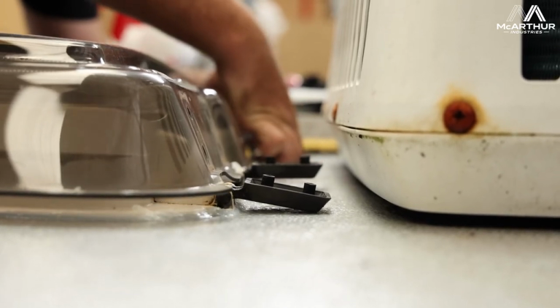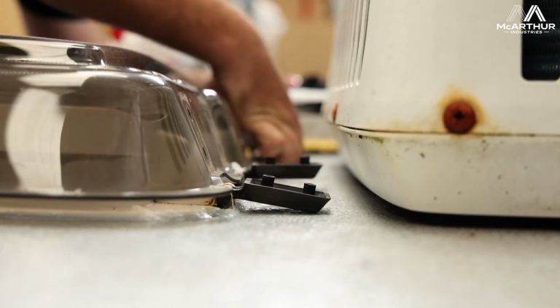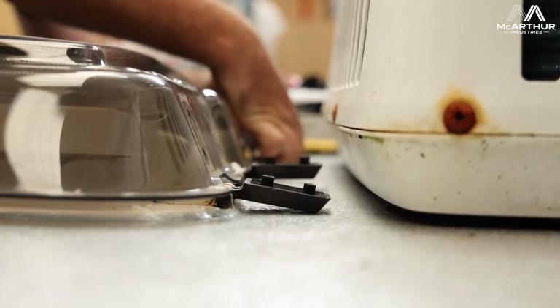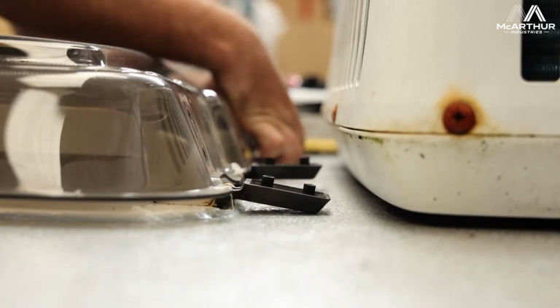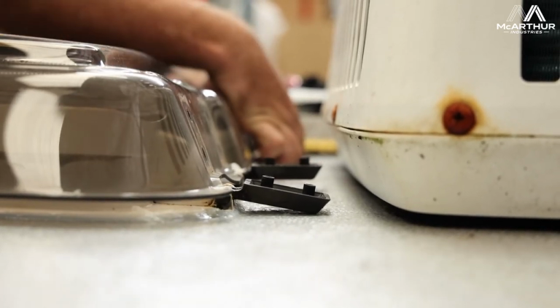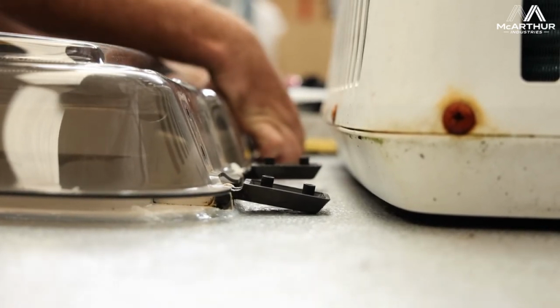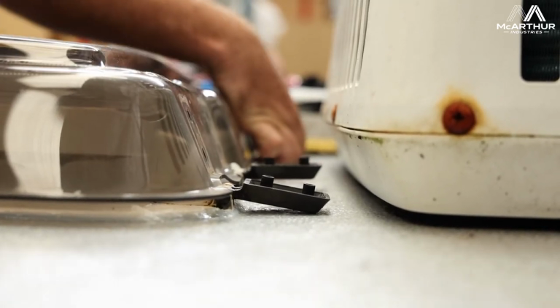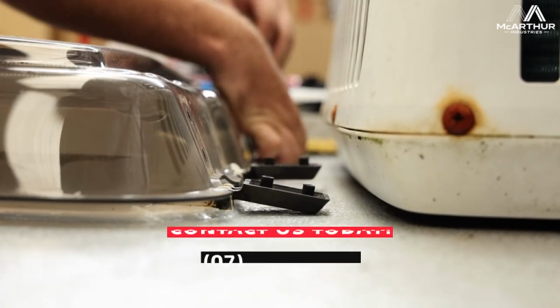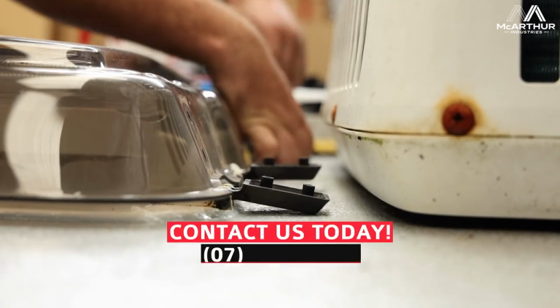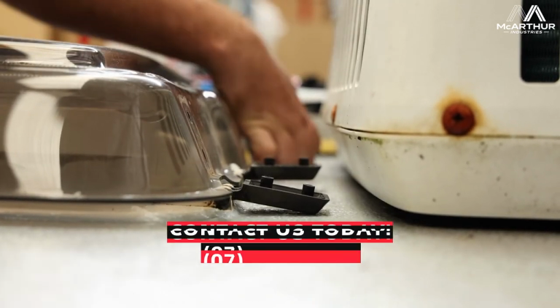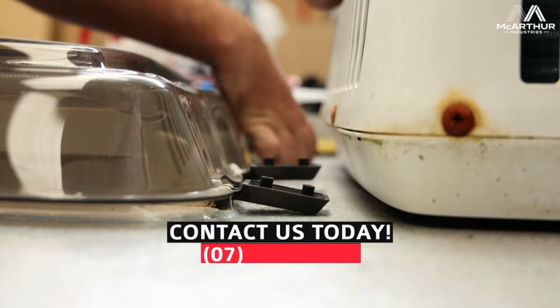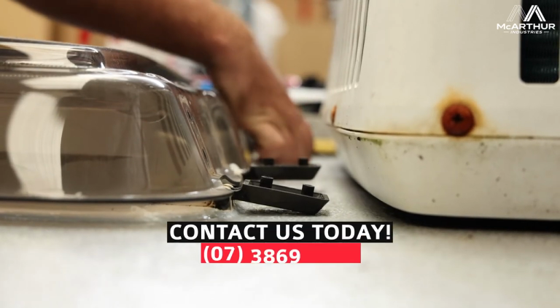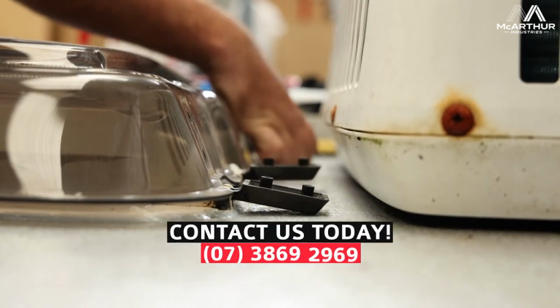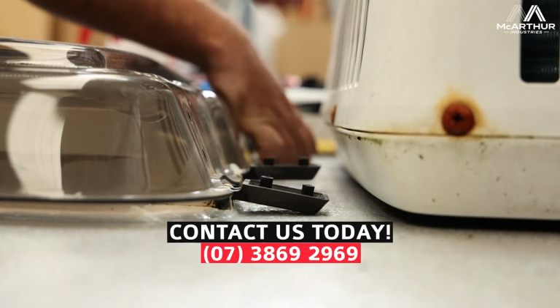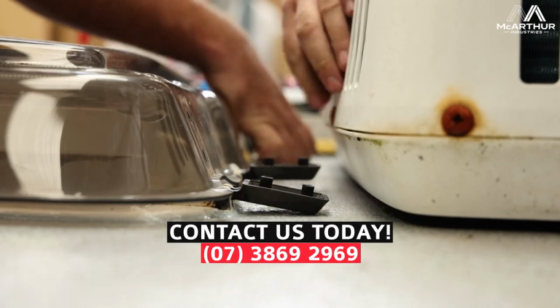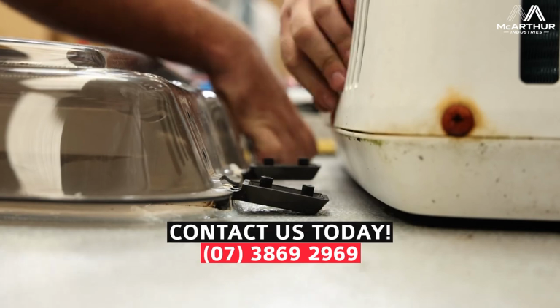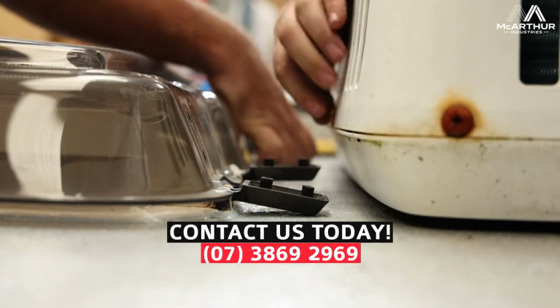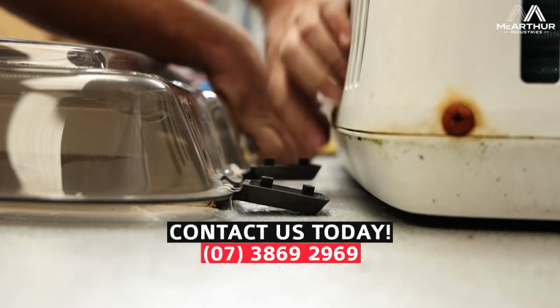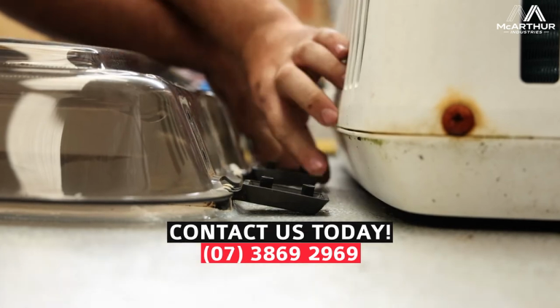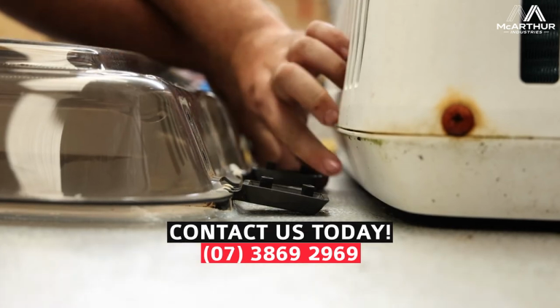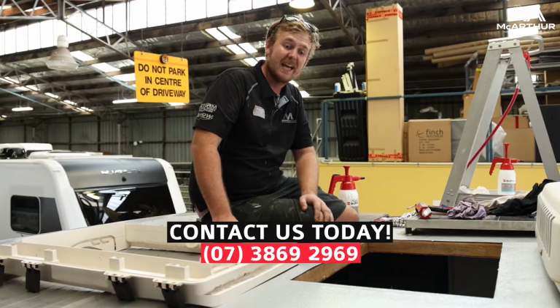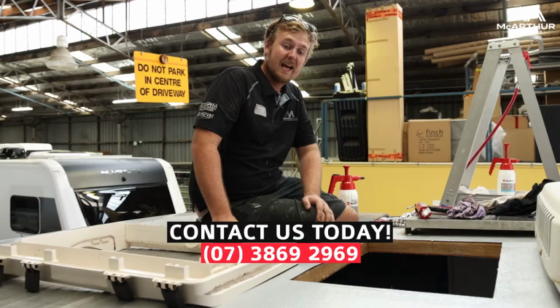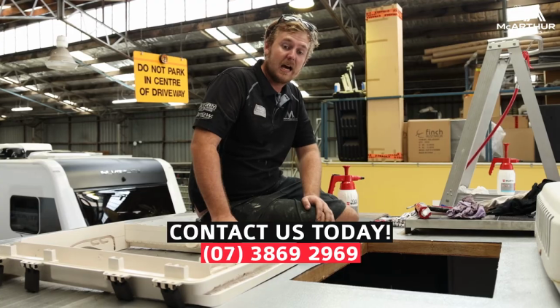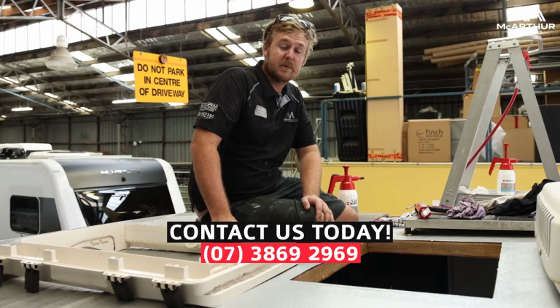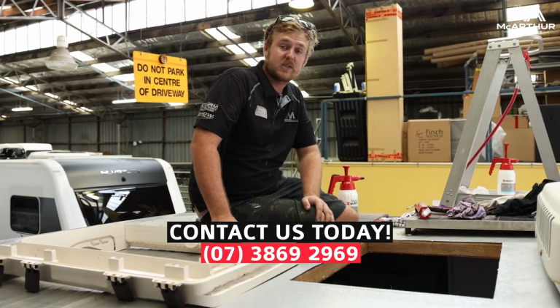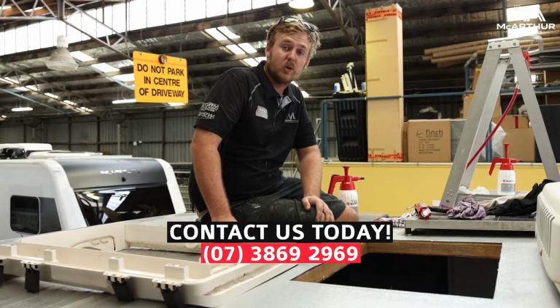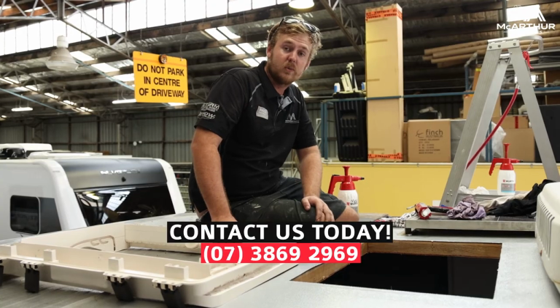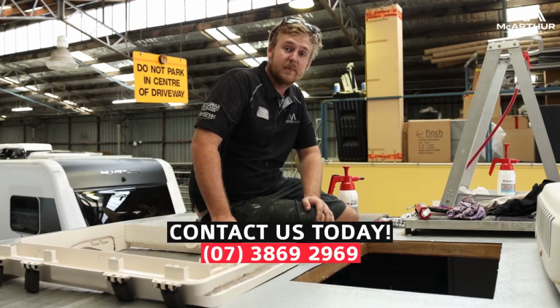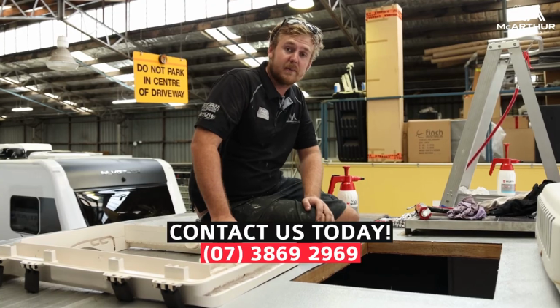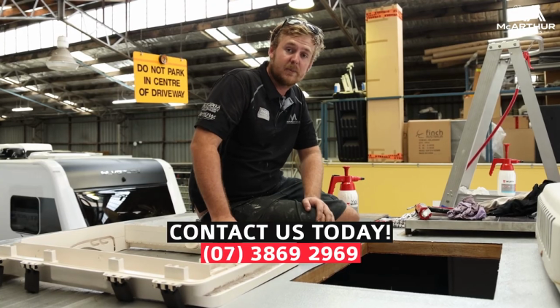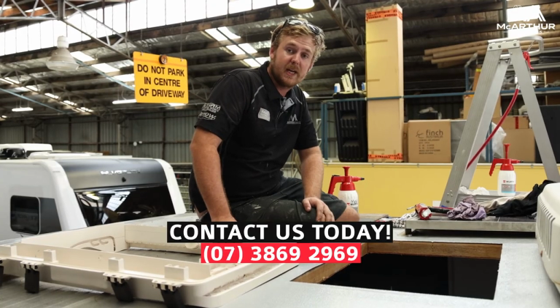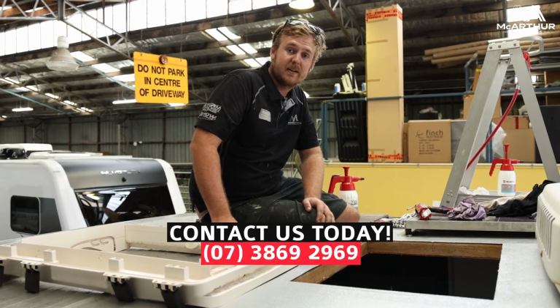So if you guys have any questions or would like us to look at anything on your van, particularly to do with sealing, give us a call and we'll be able to help you out.